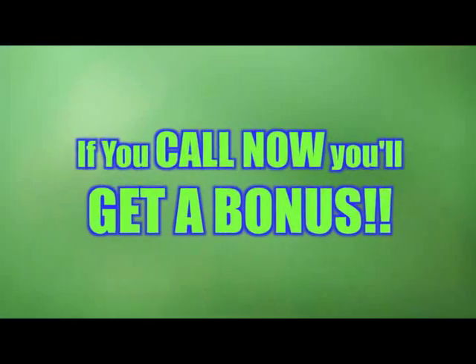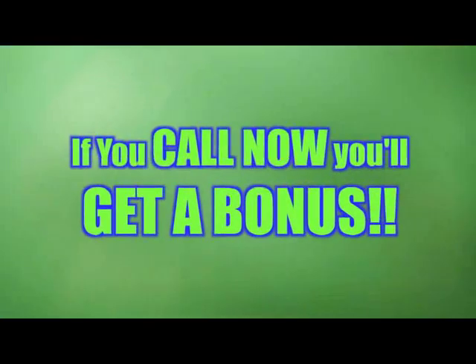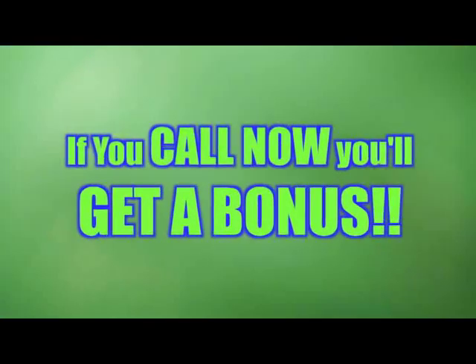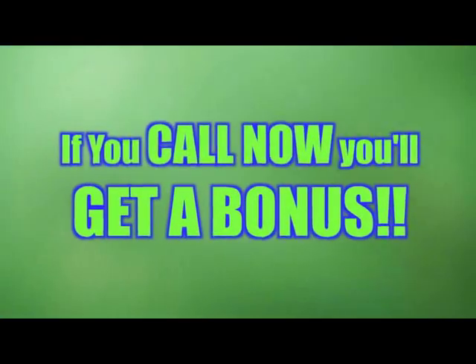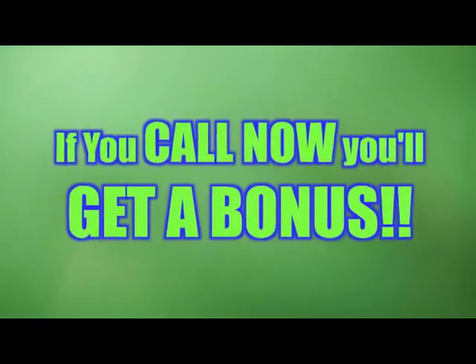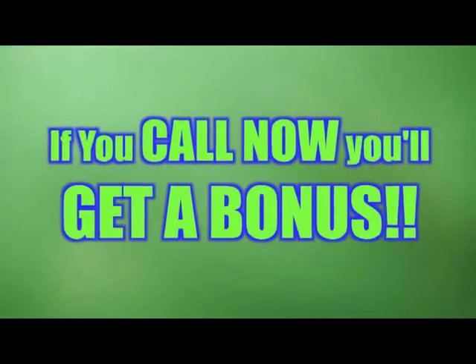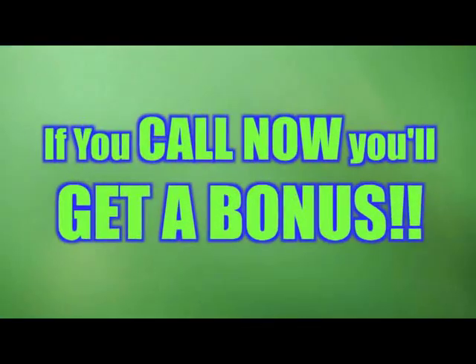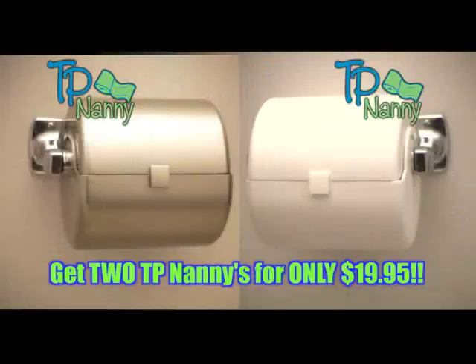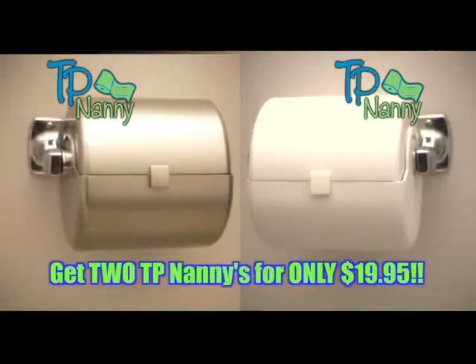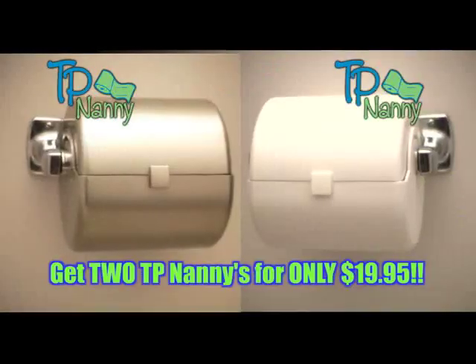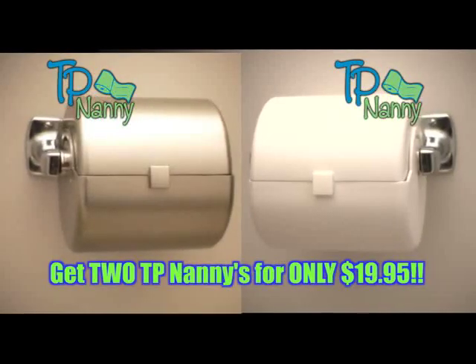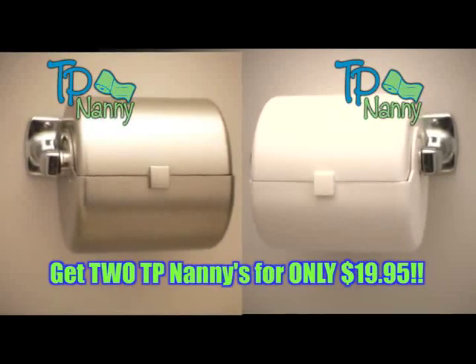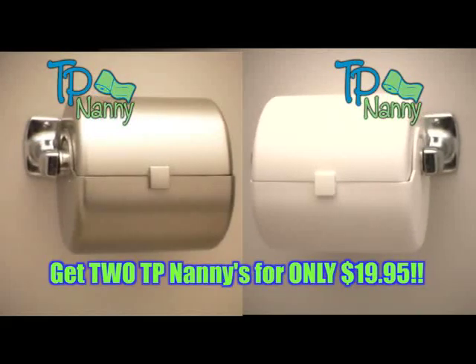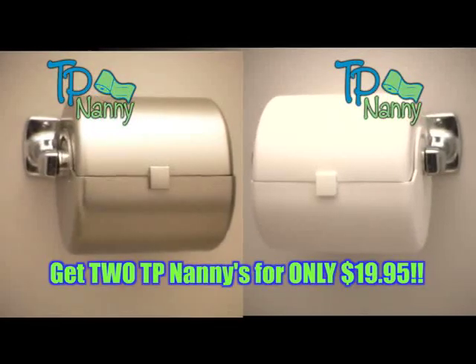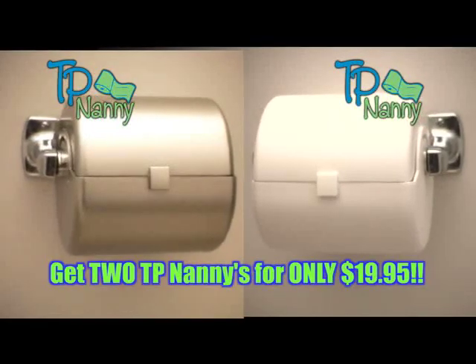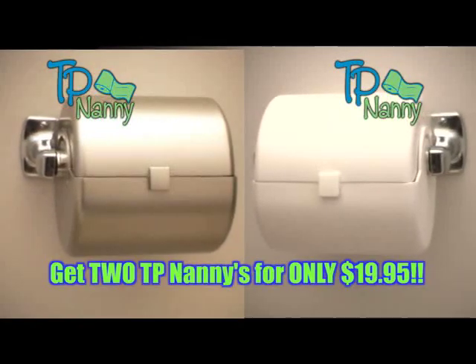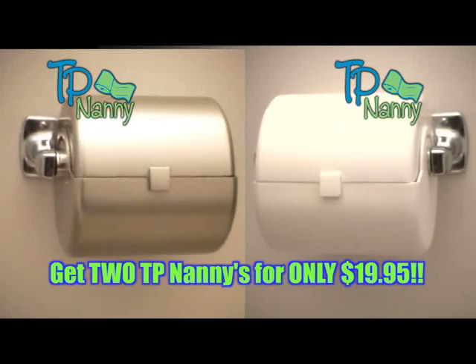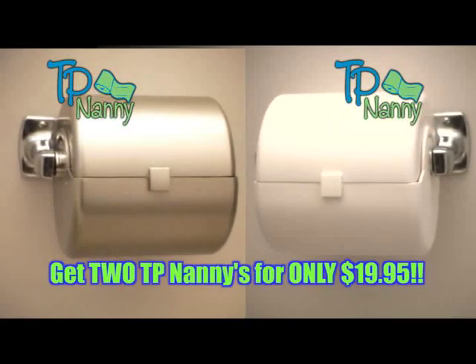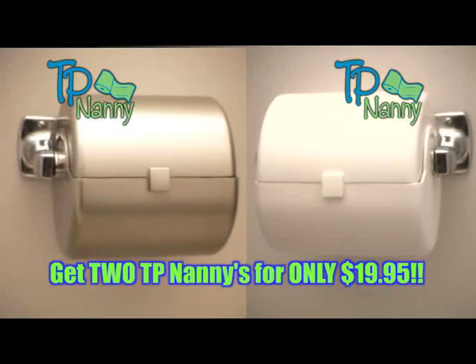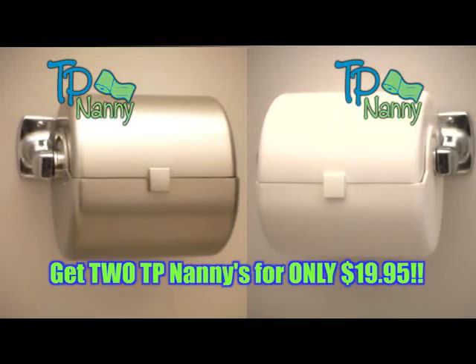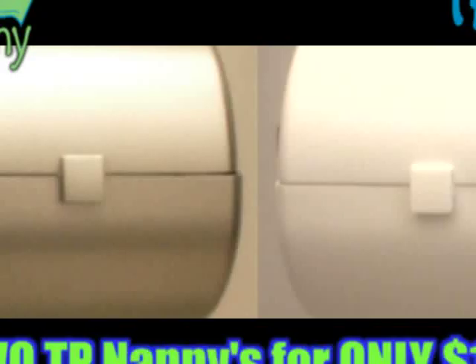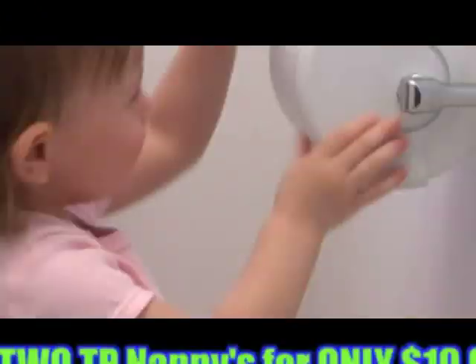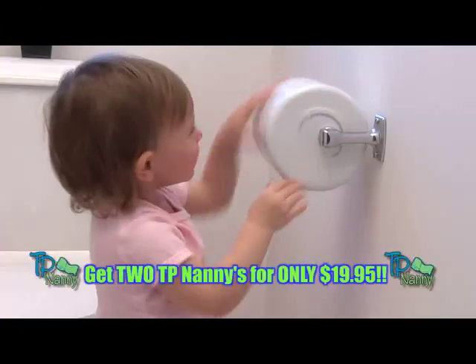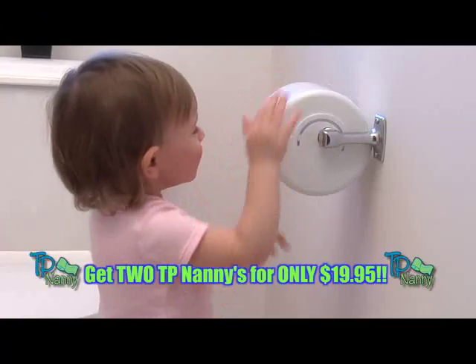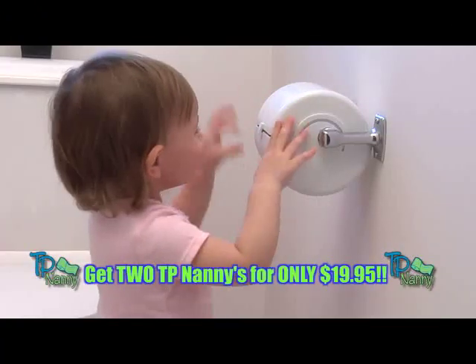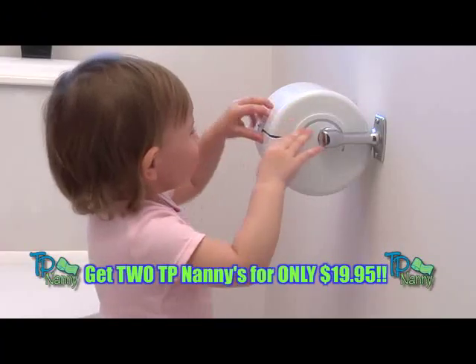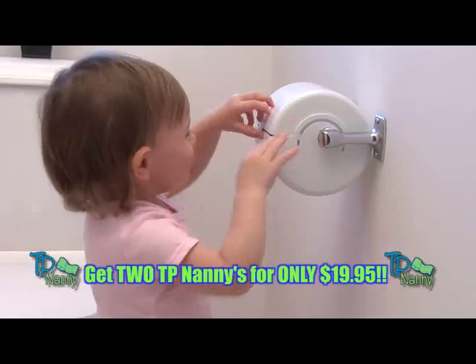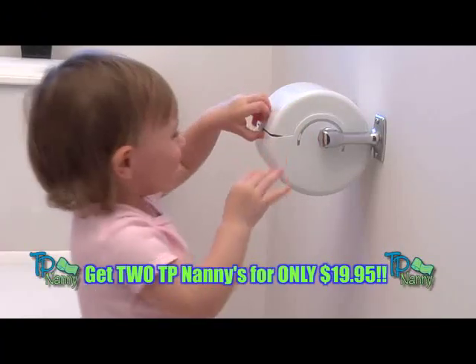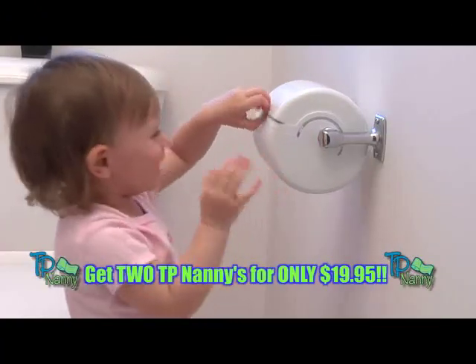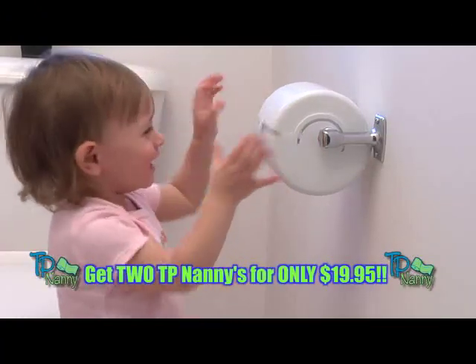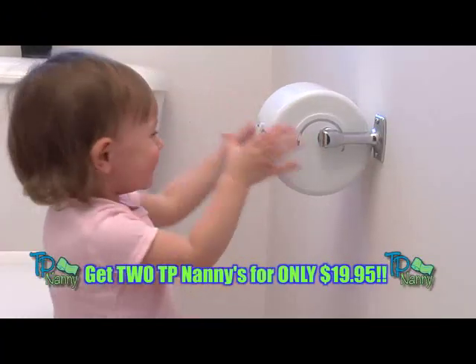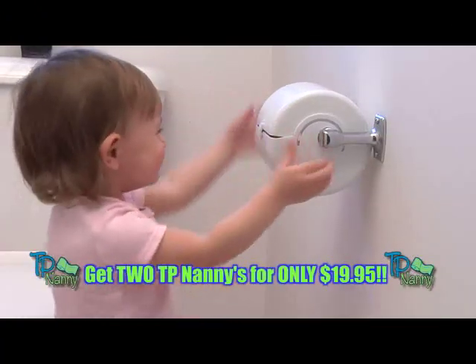But wait — if you call now, we'll throw in a second TP Nanny absolutely free. Just pay separate shipping and handling.